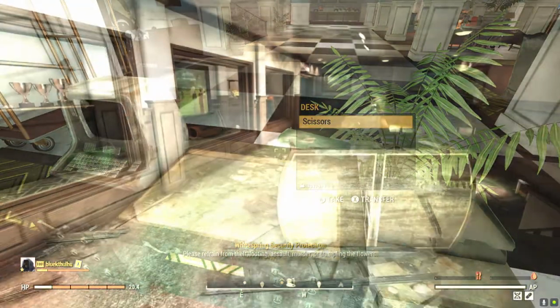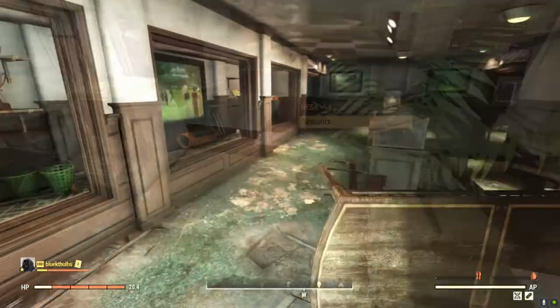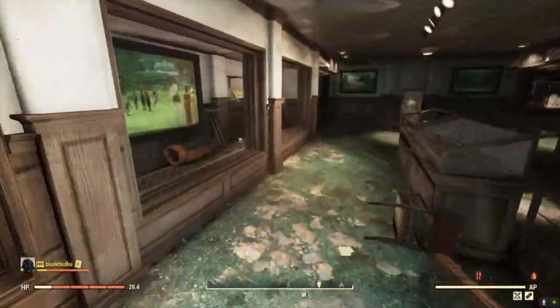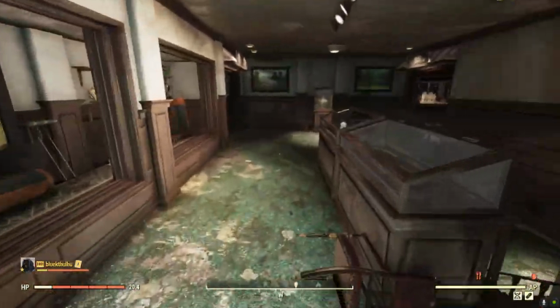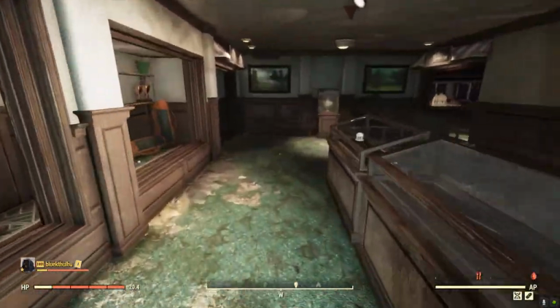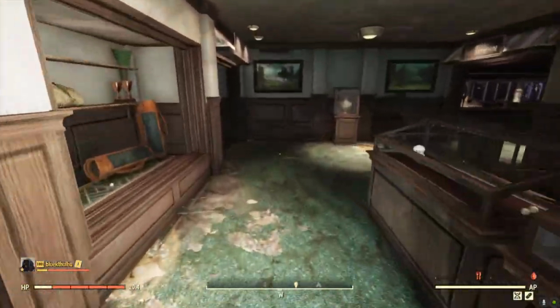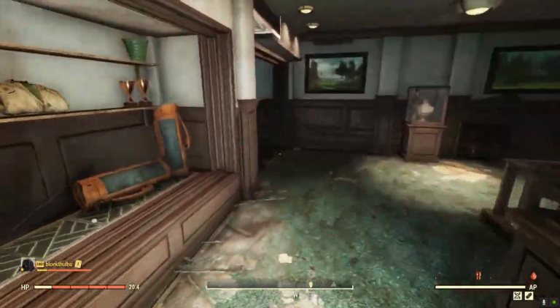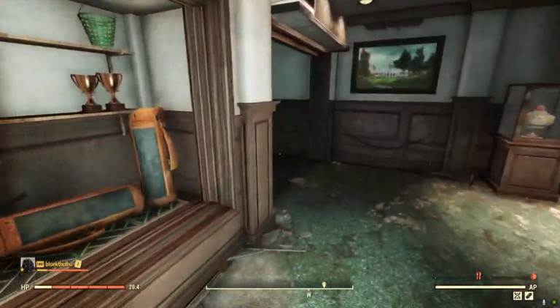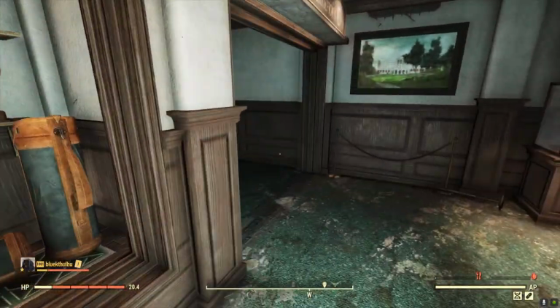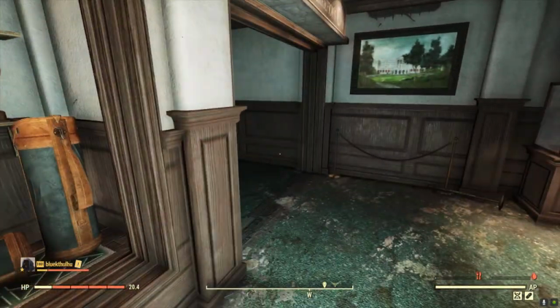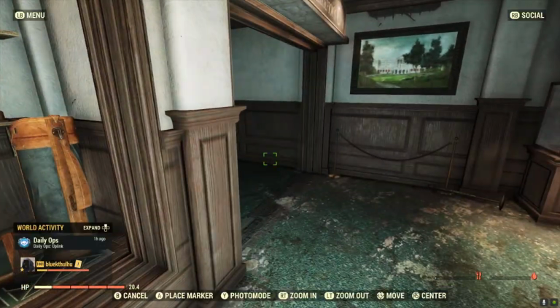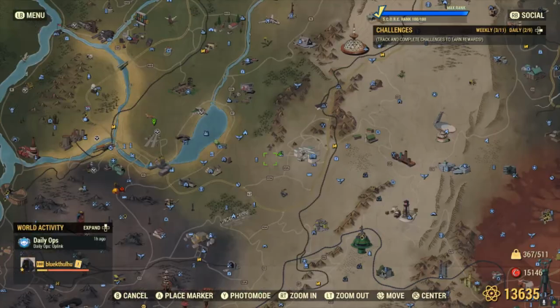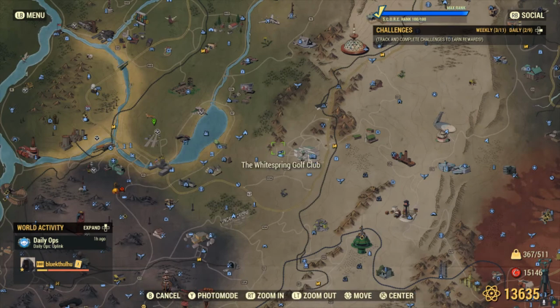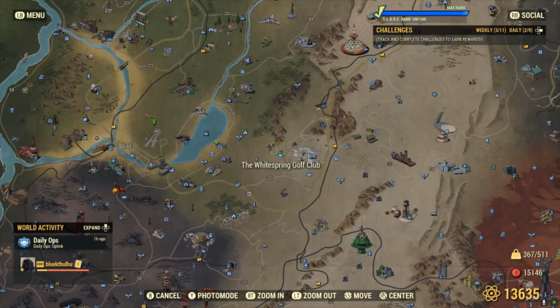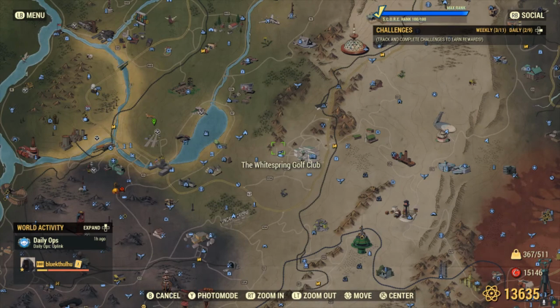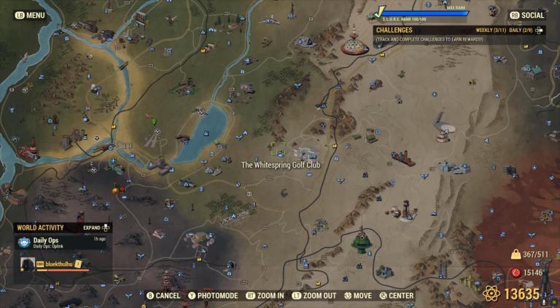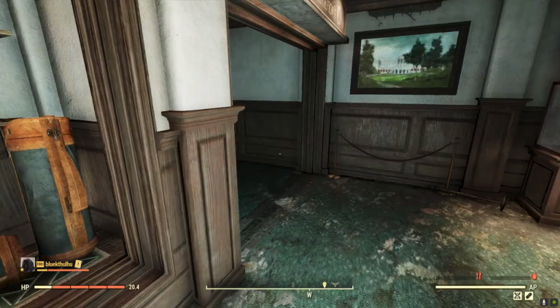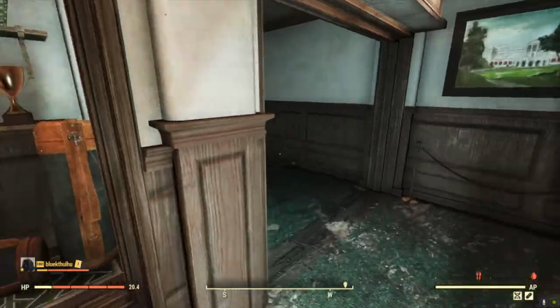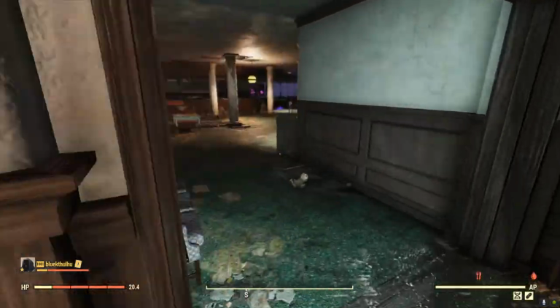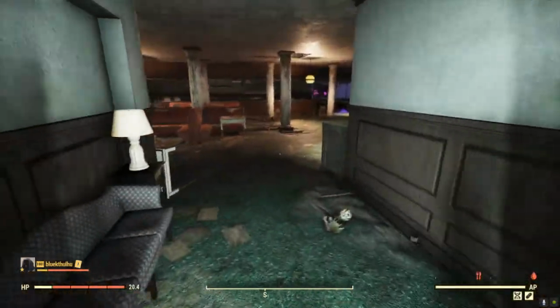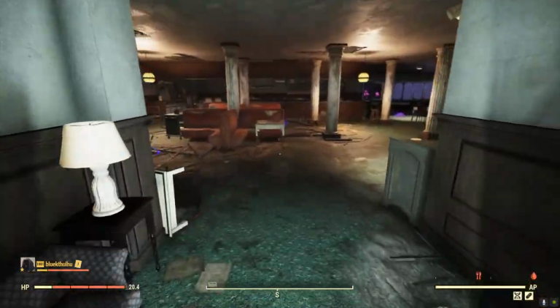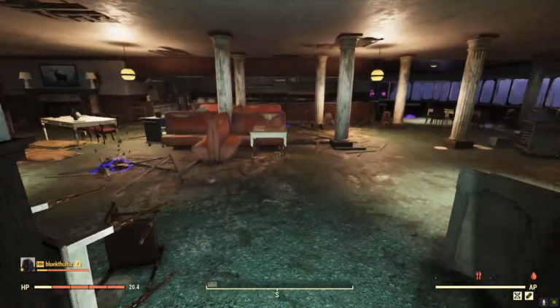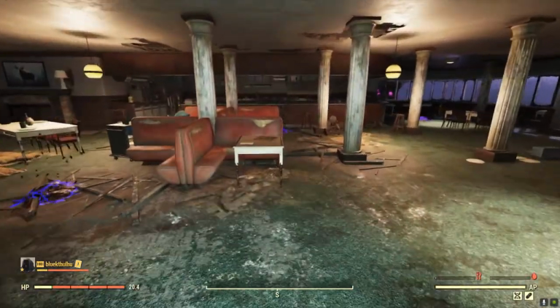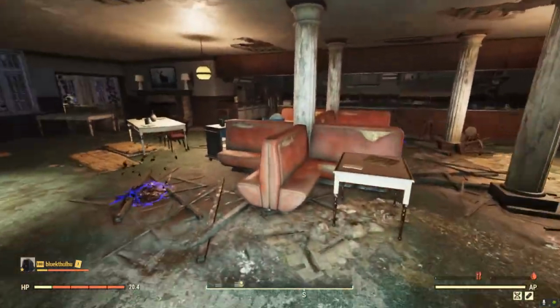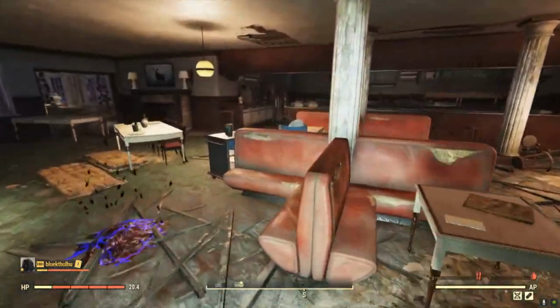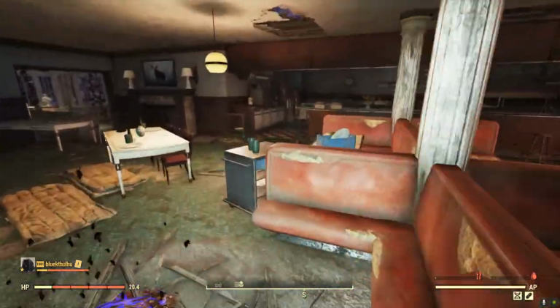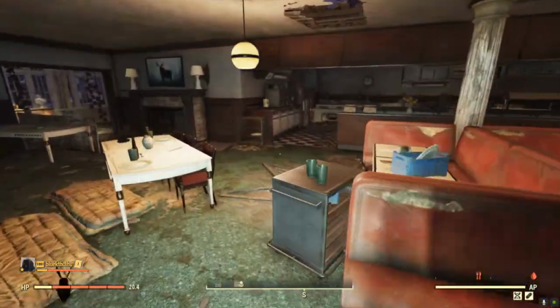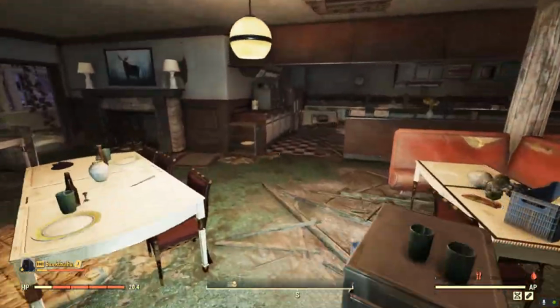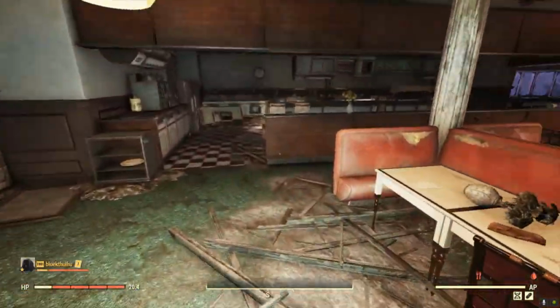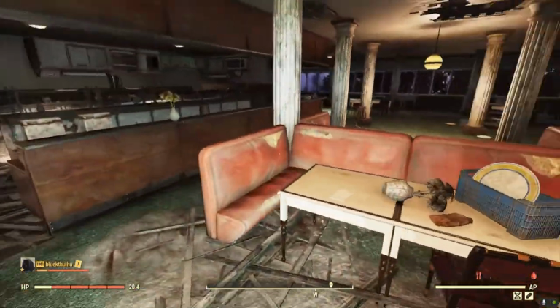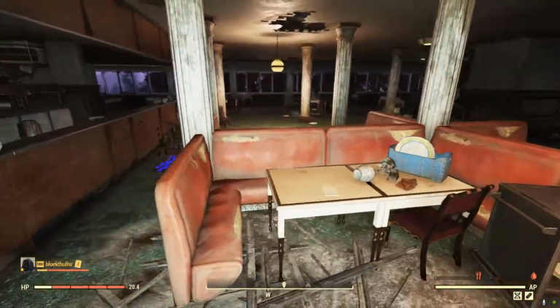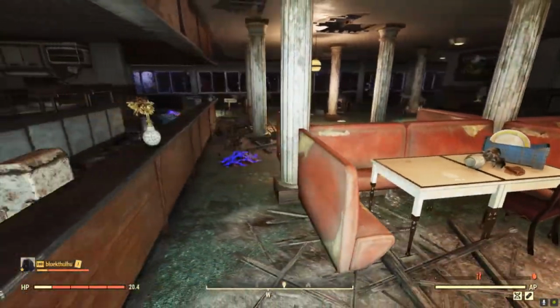Next, while you're in the Whitespring area, you might as well go to the Whitespring Golf Club and pick up the couple of telephones that are there.